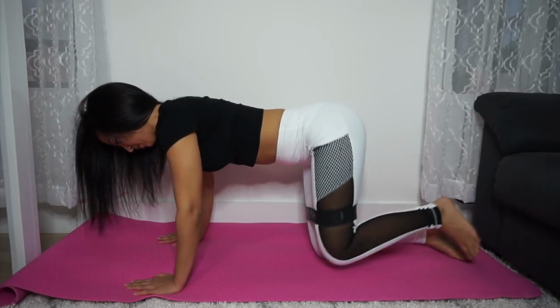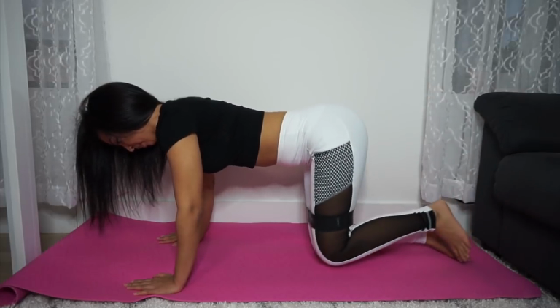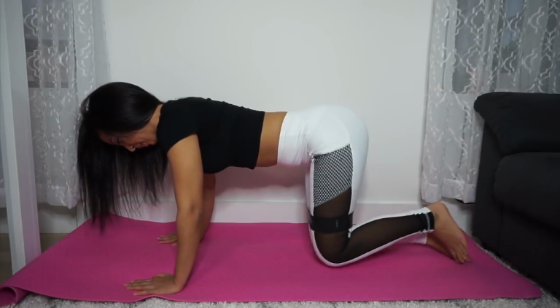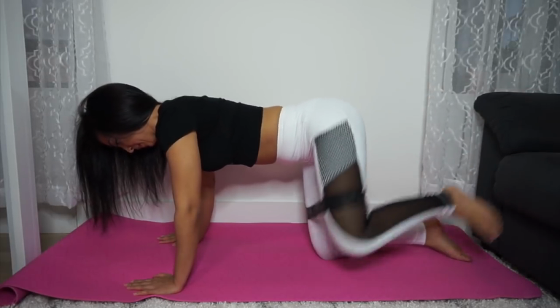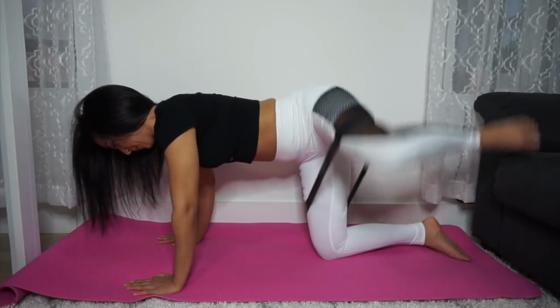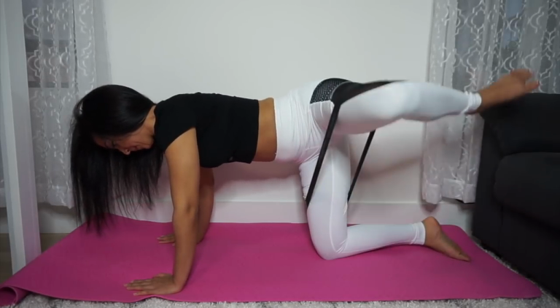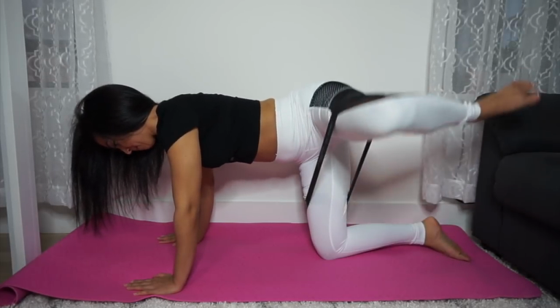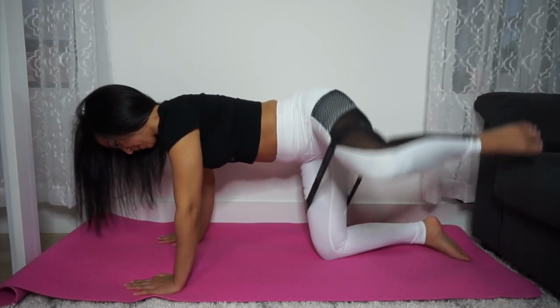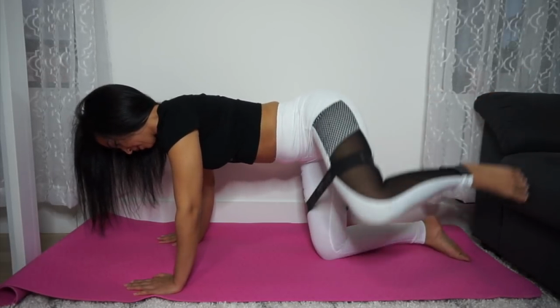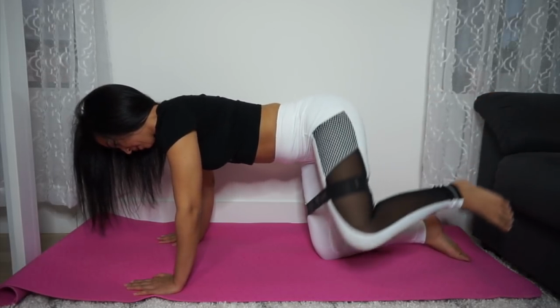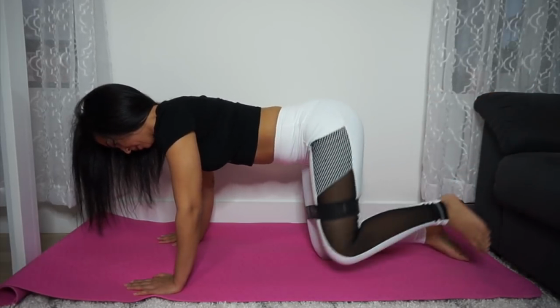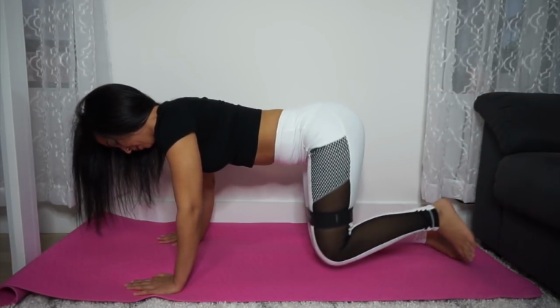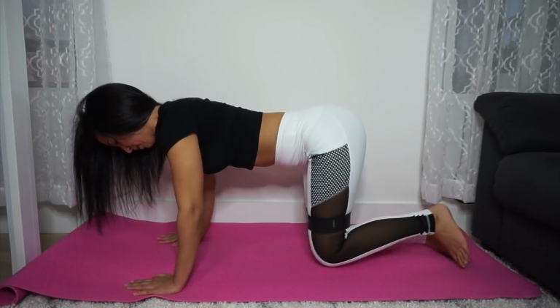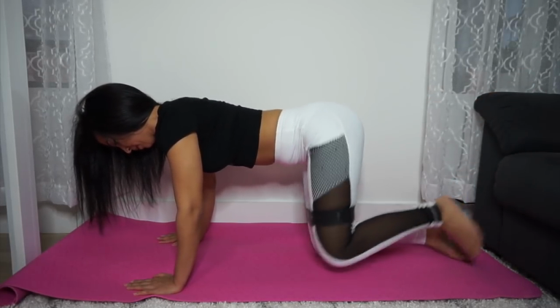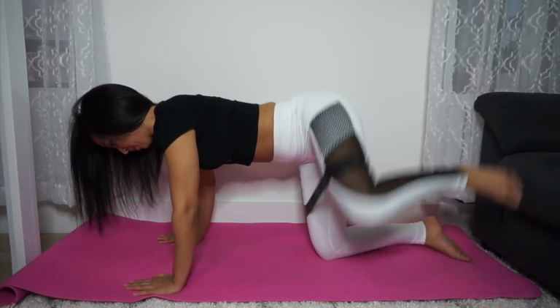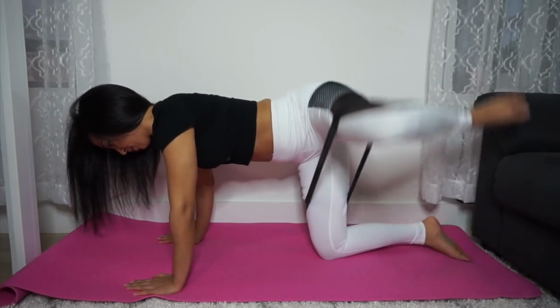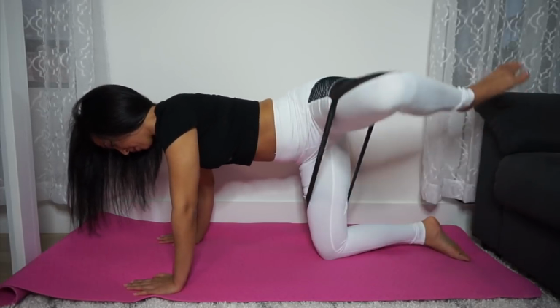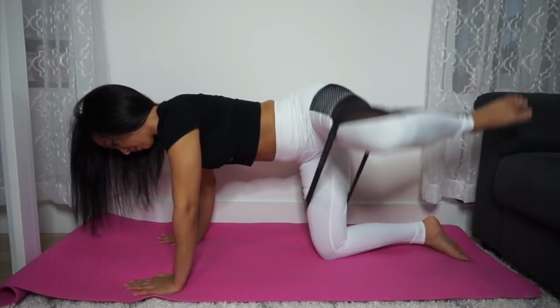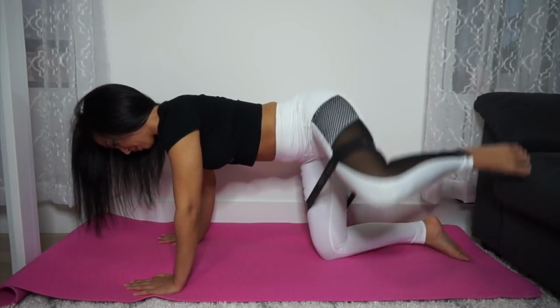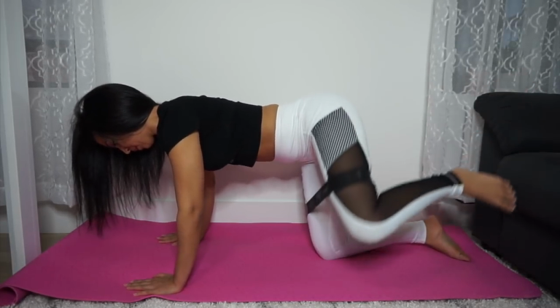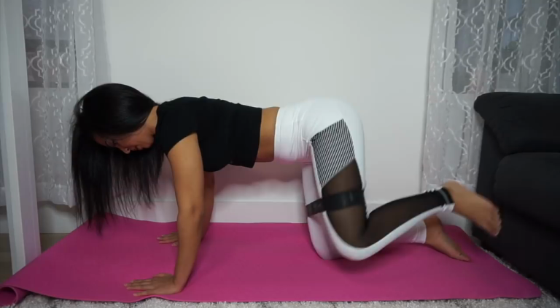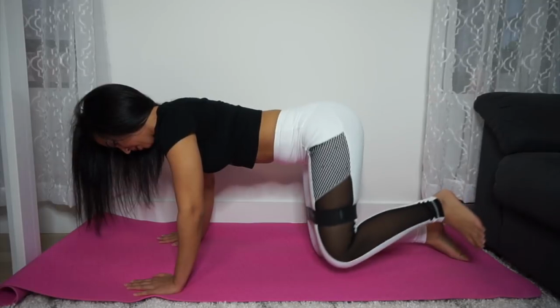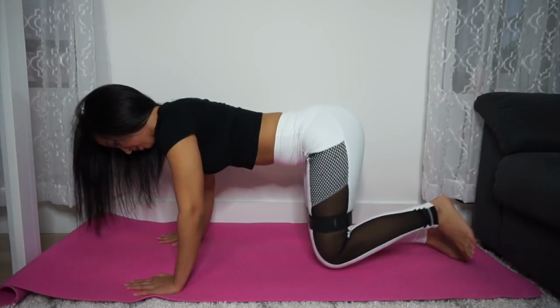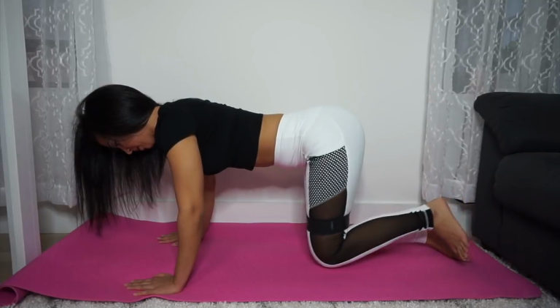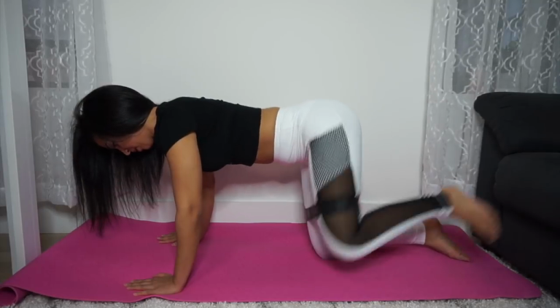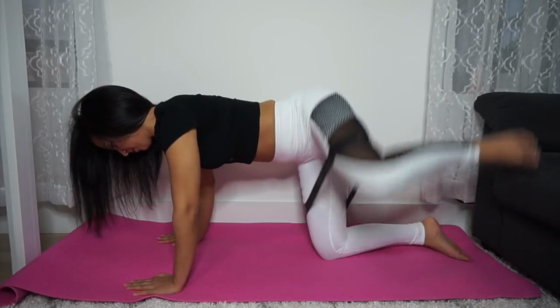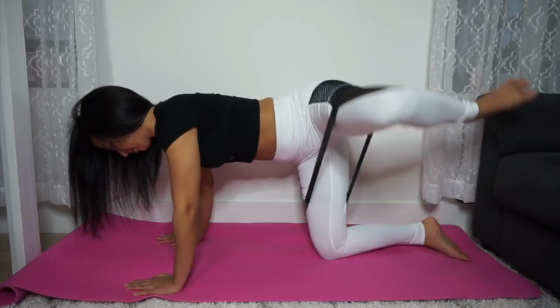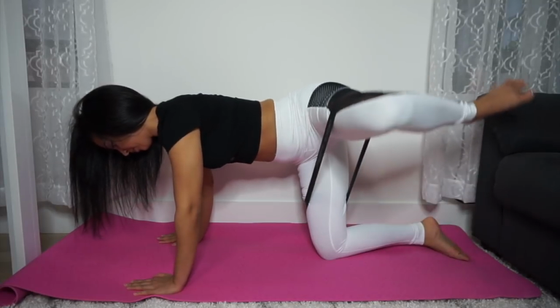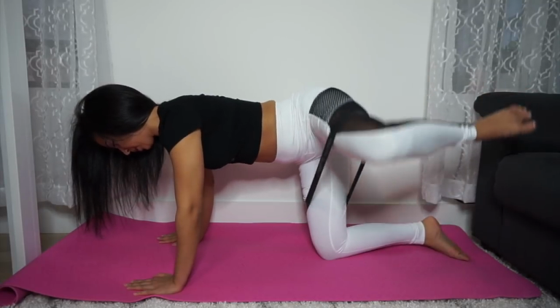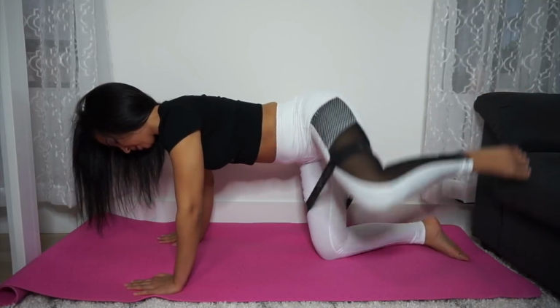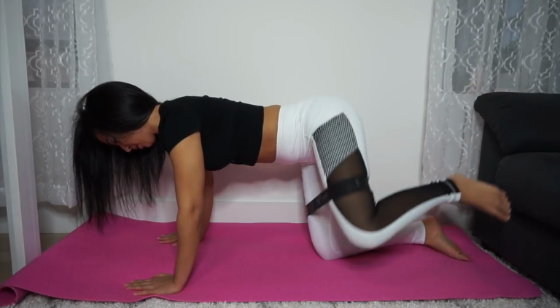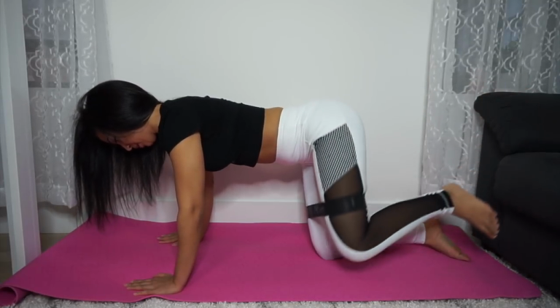Even just the first round with an XX heavy resistance band, I am dying.